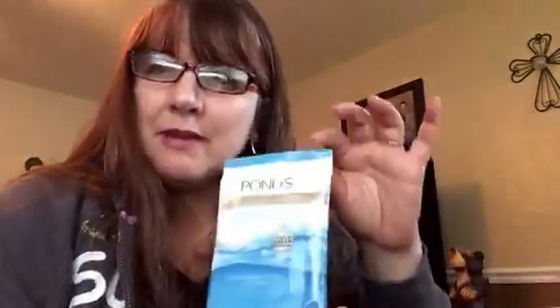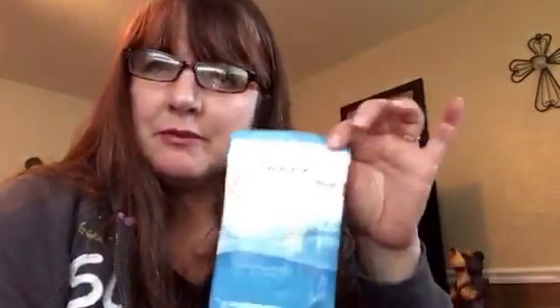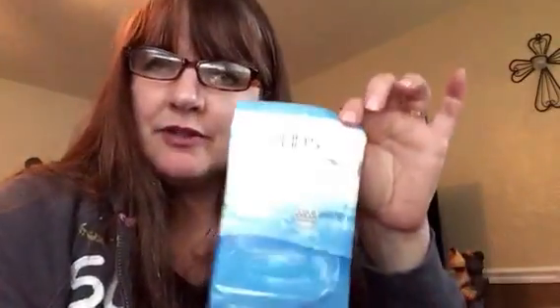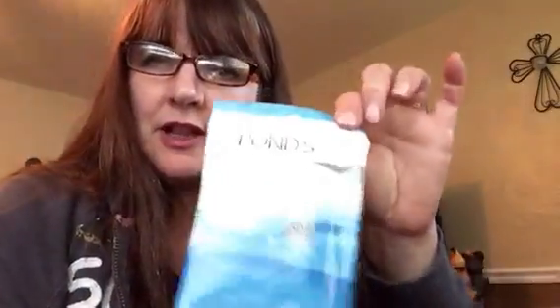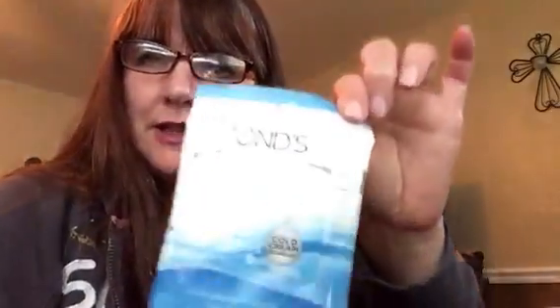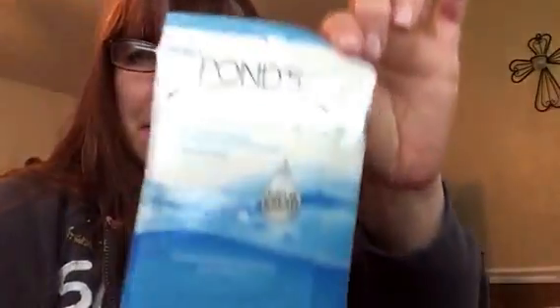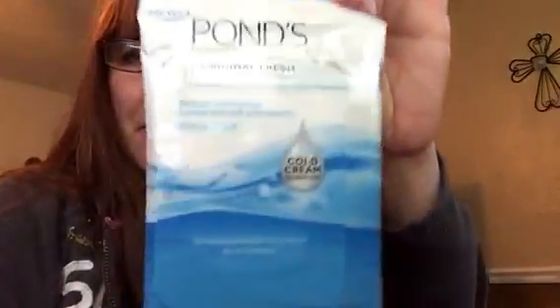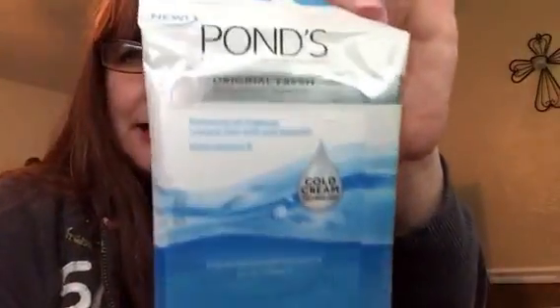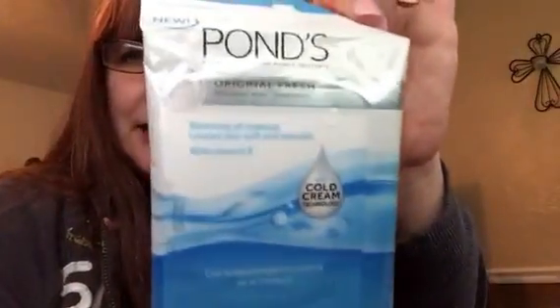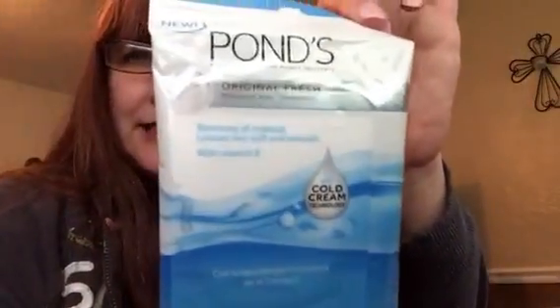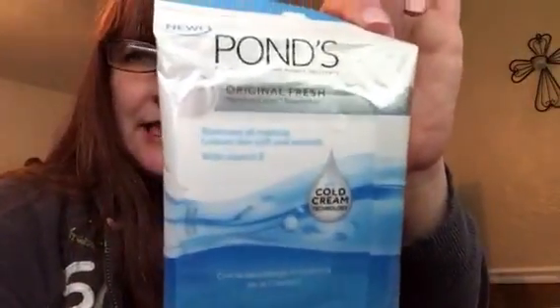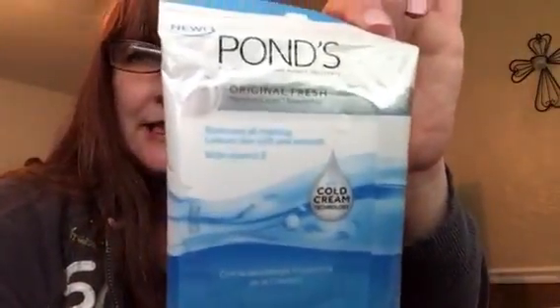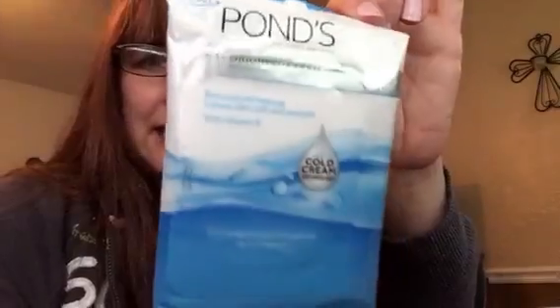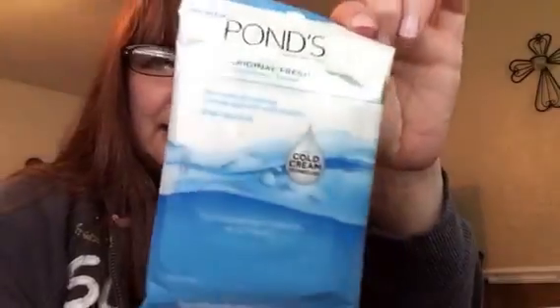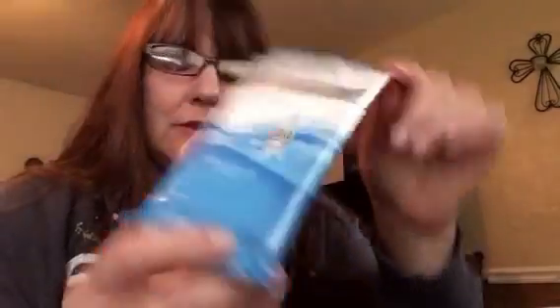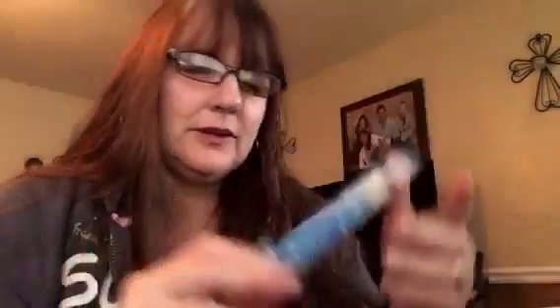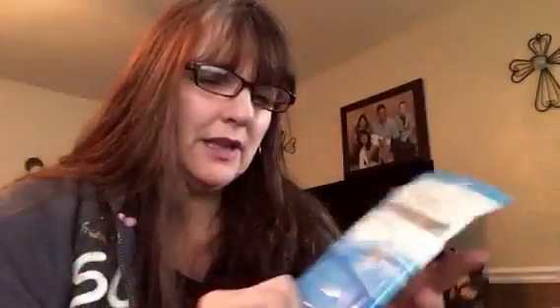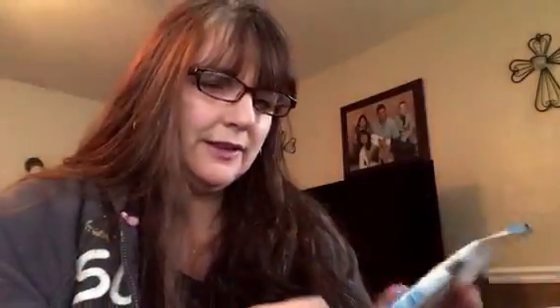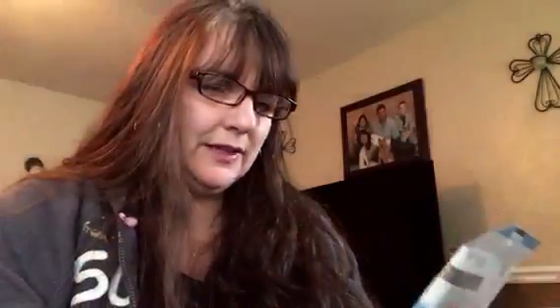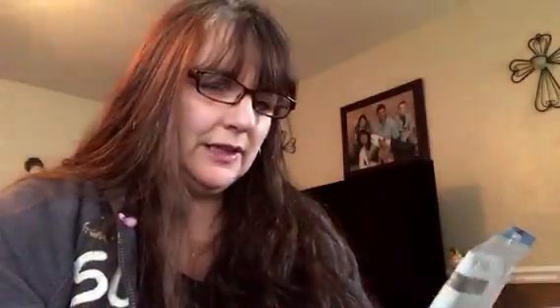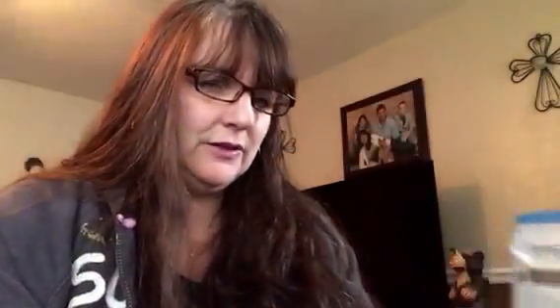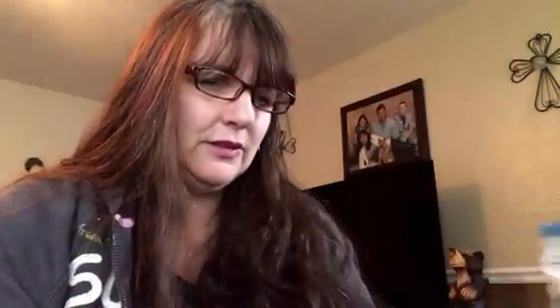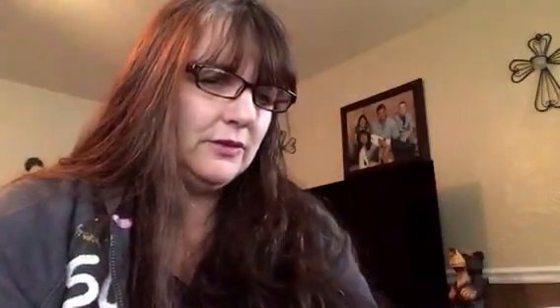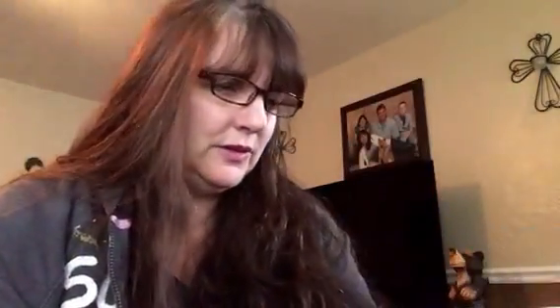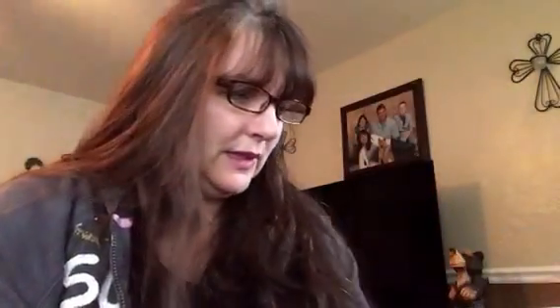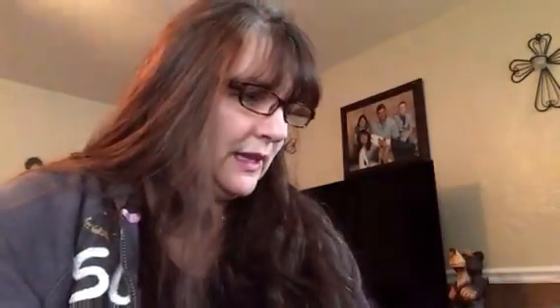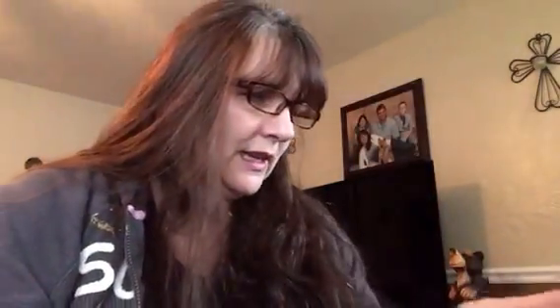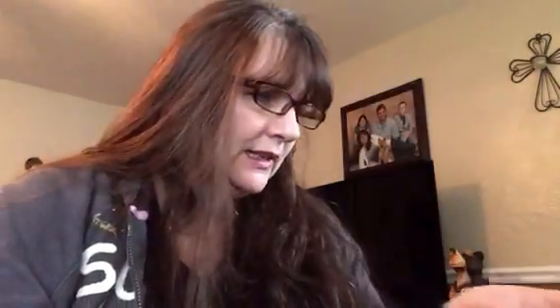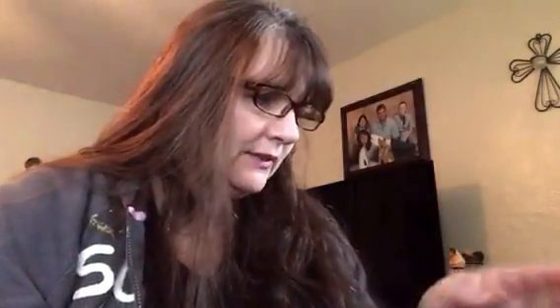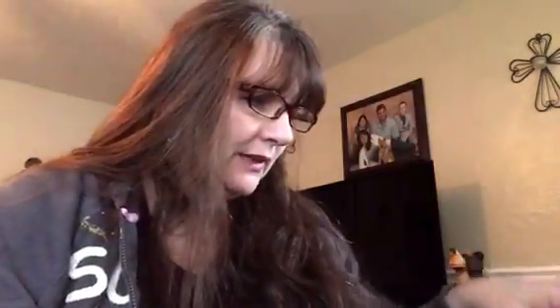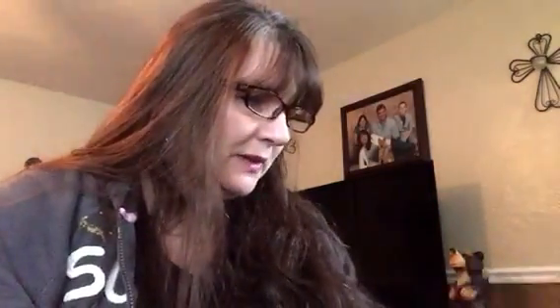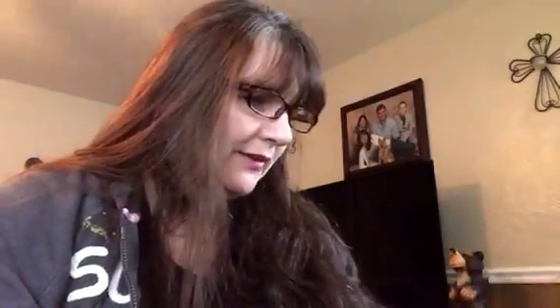Pond's Original Fresh — just some makeup remover cloths by Pond's. That's nice, I like those, I'll definitely use those.